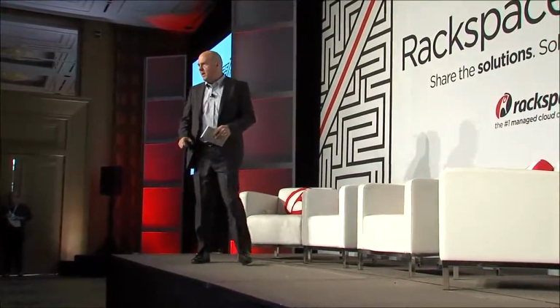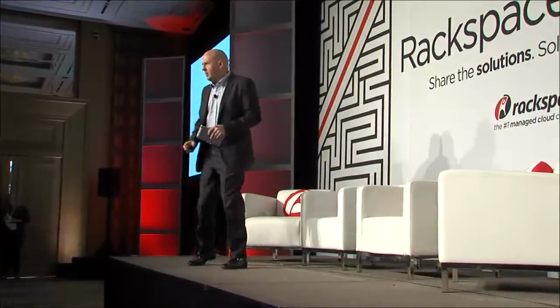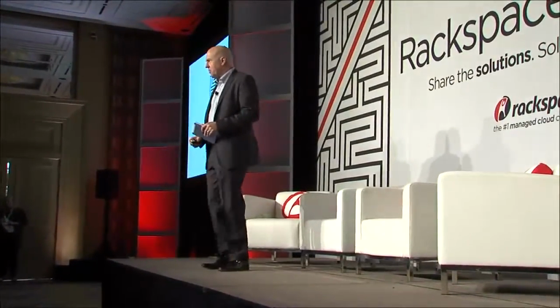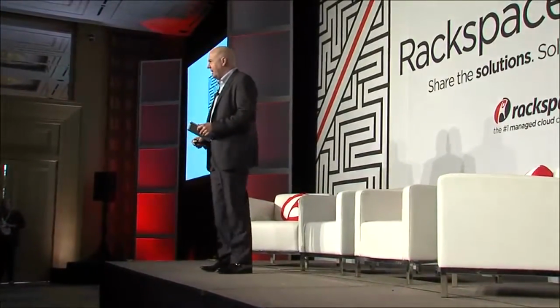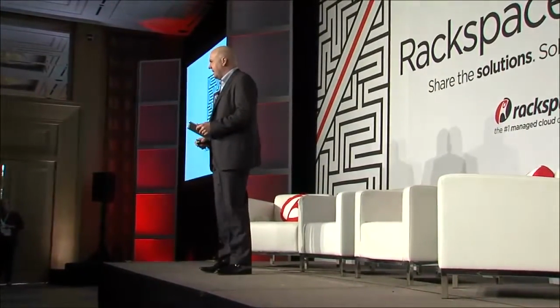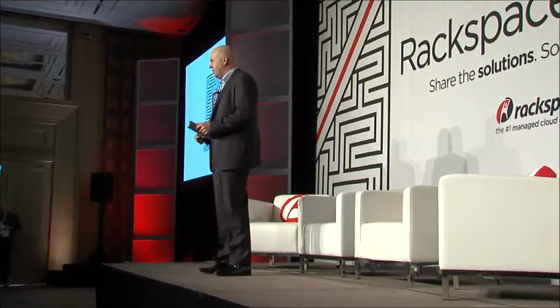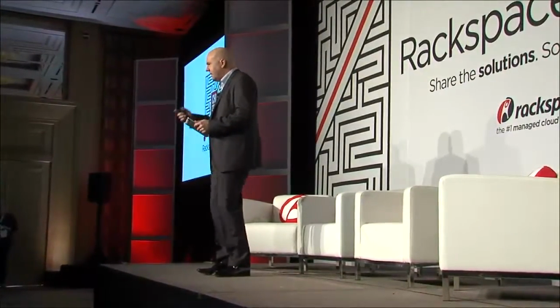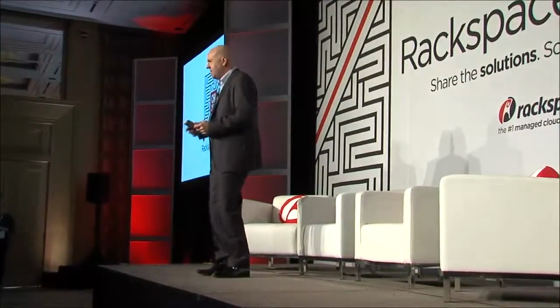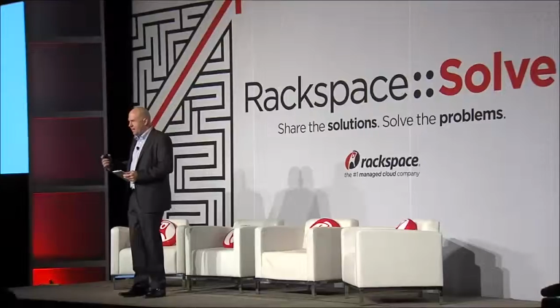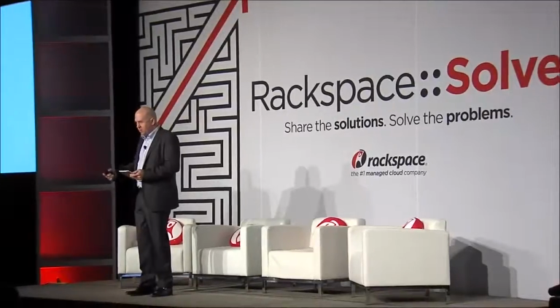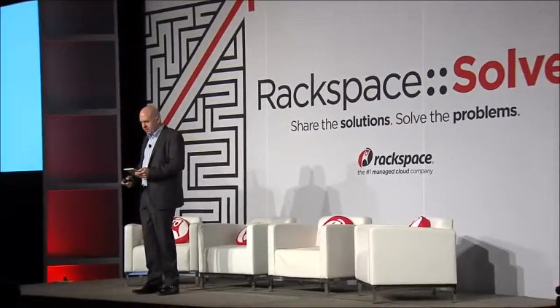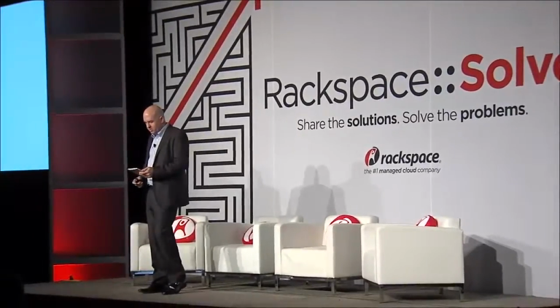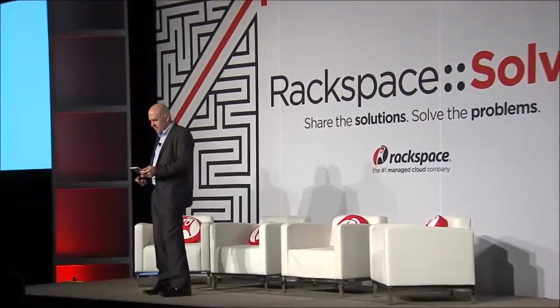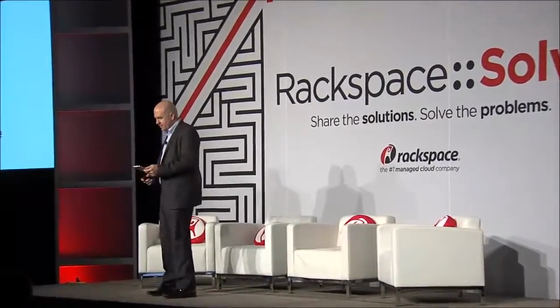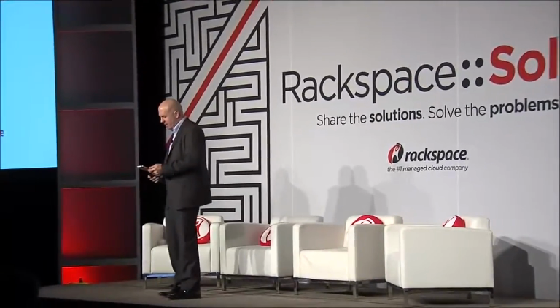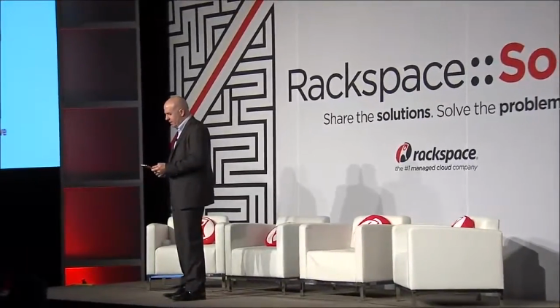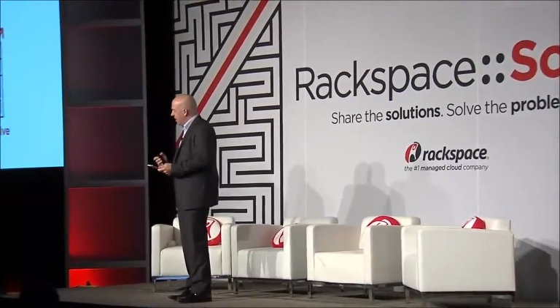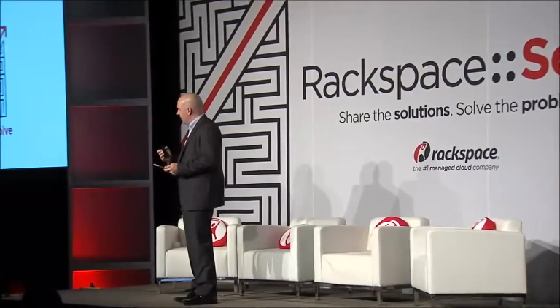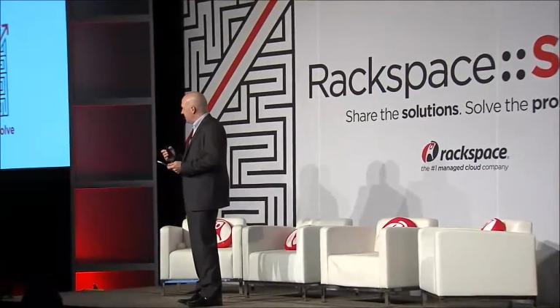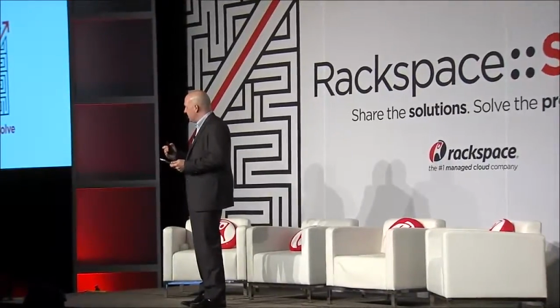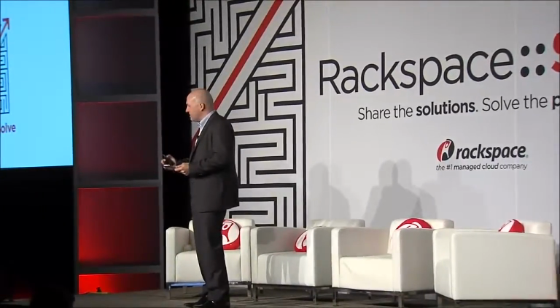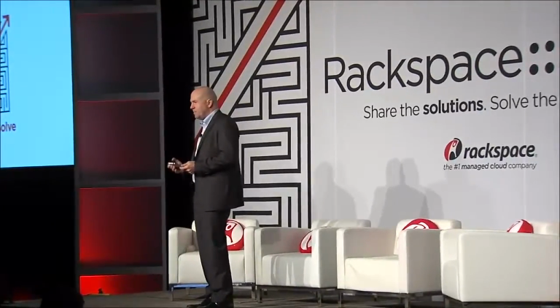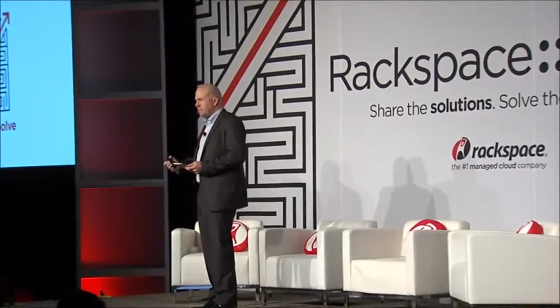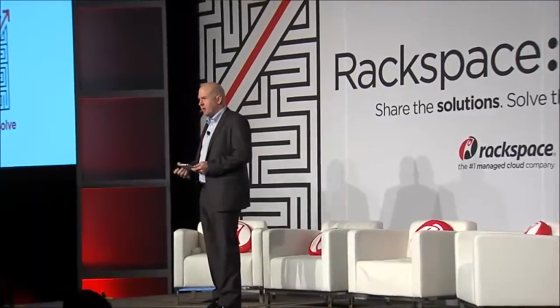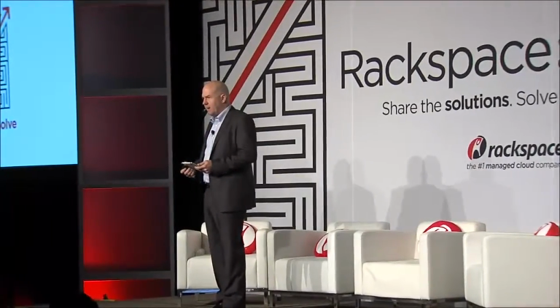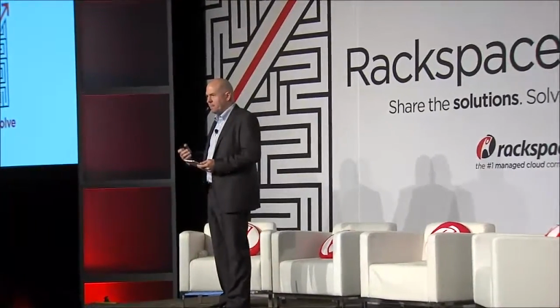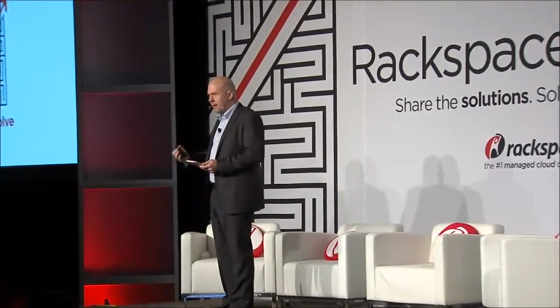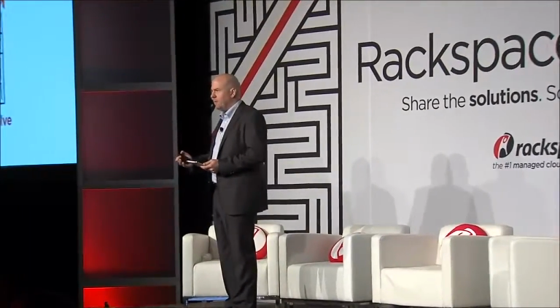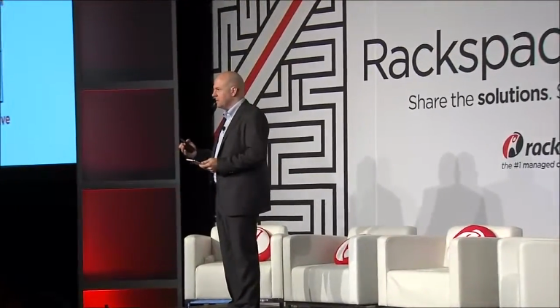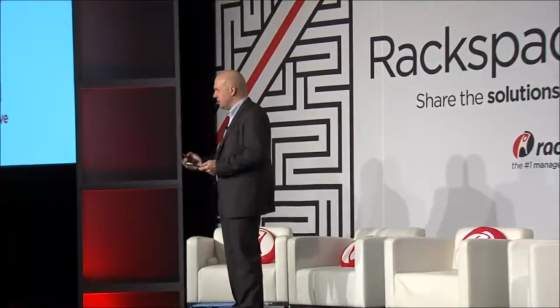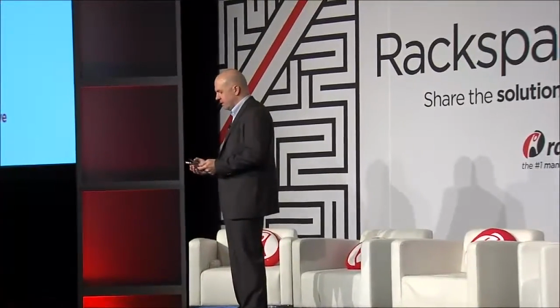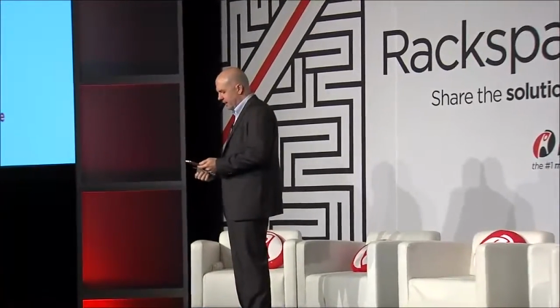Hope you had a good break. We want to keep the day going to make sure we stay on time. Speaking of time, it's time to talk about cloud security.